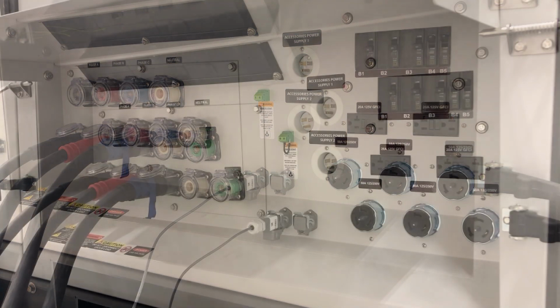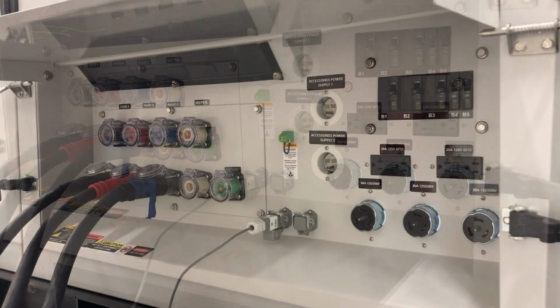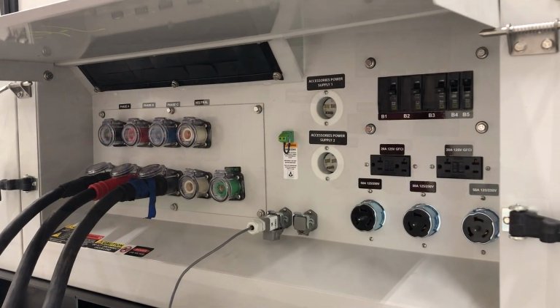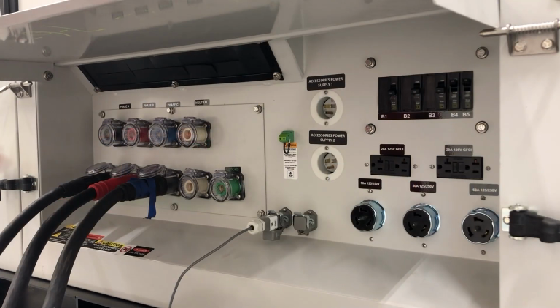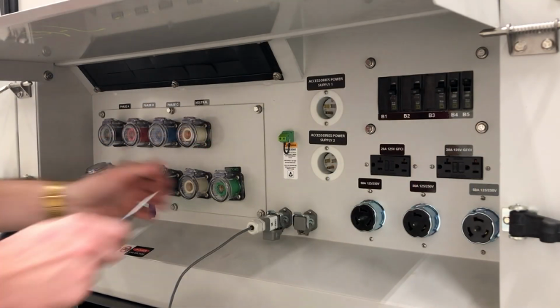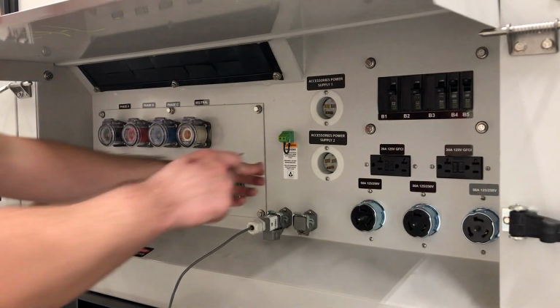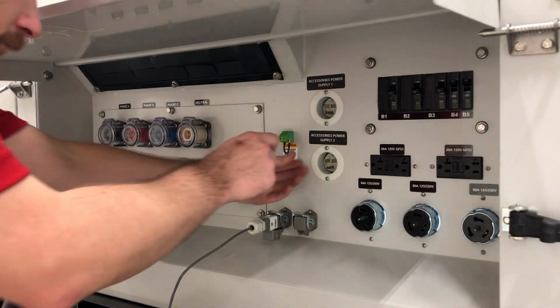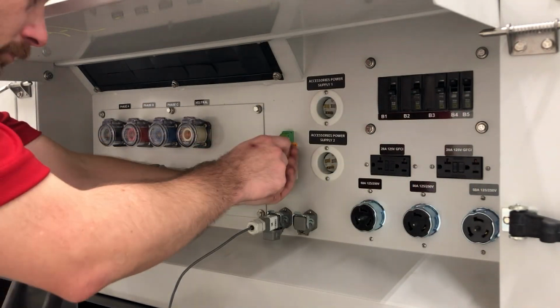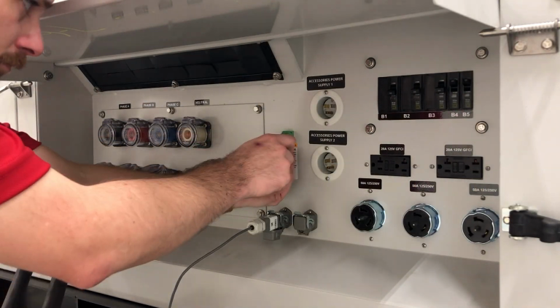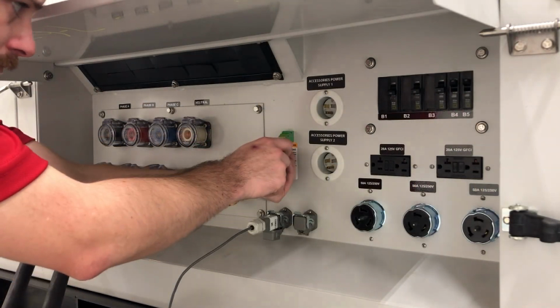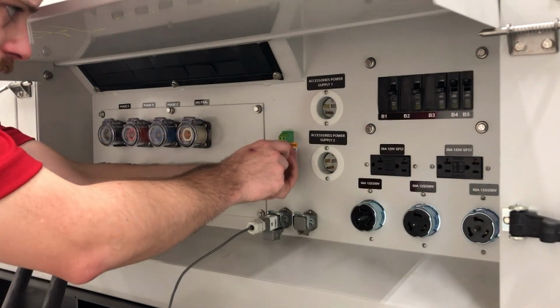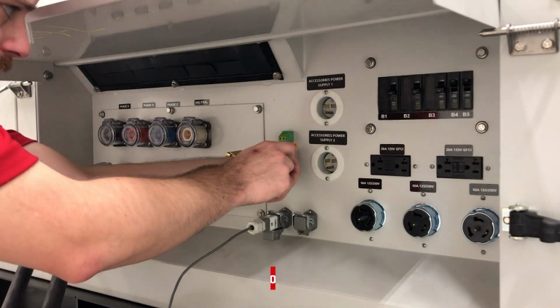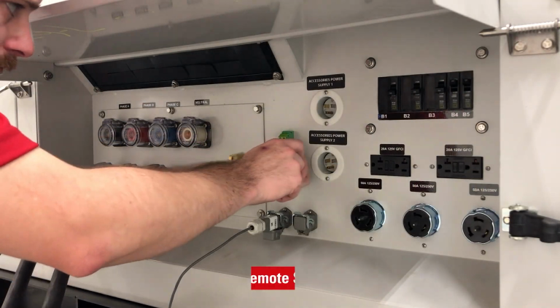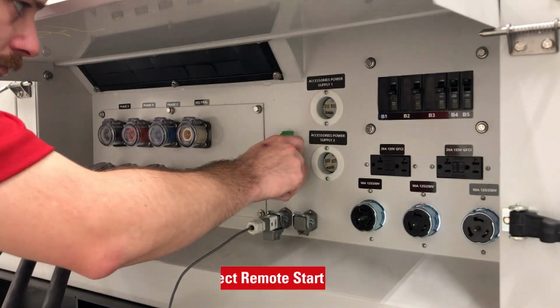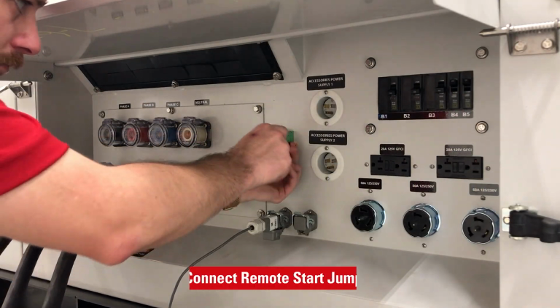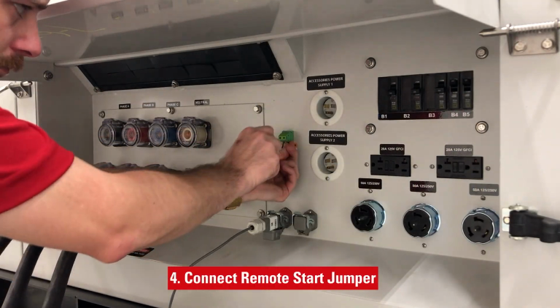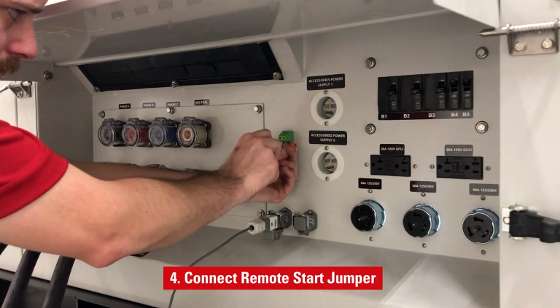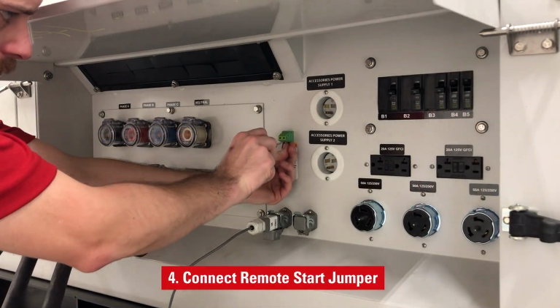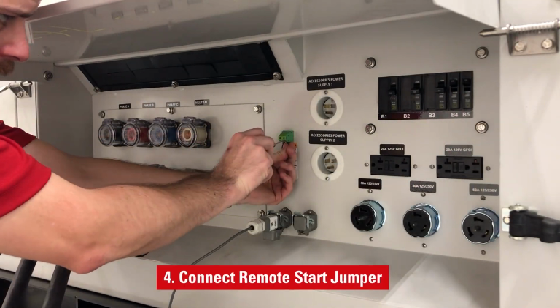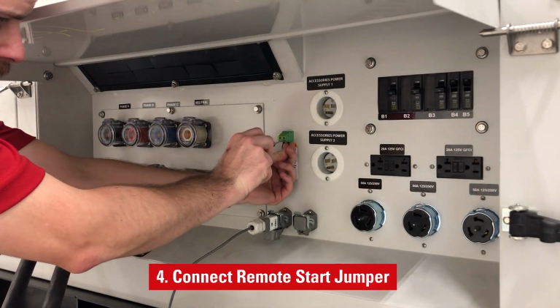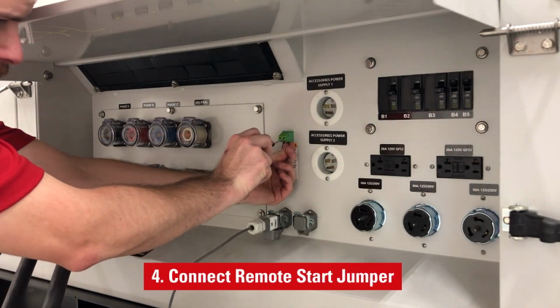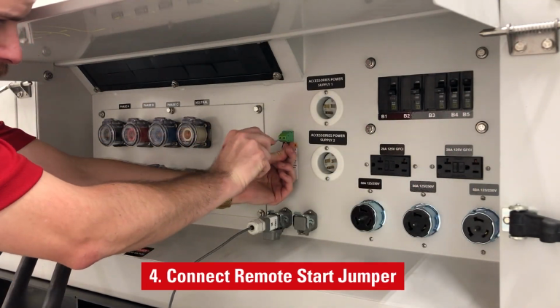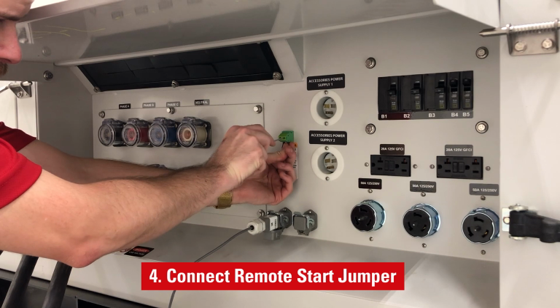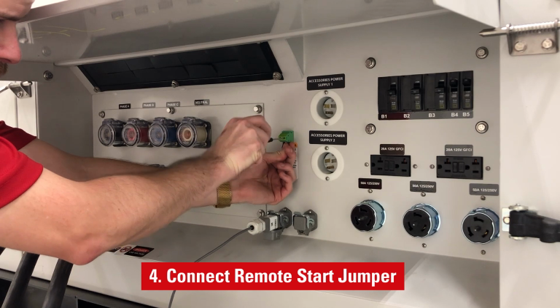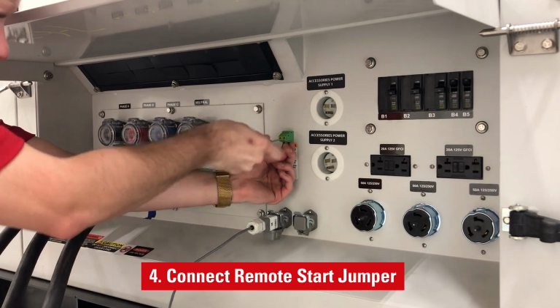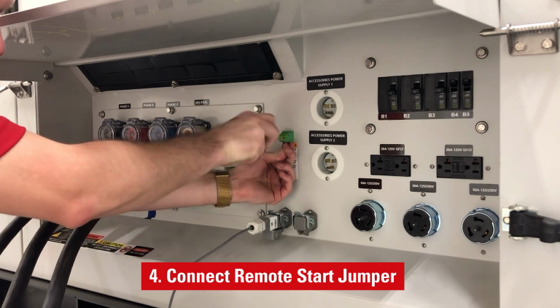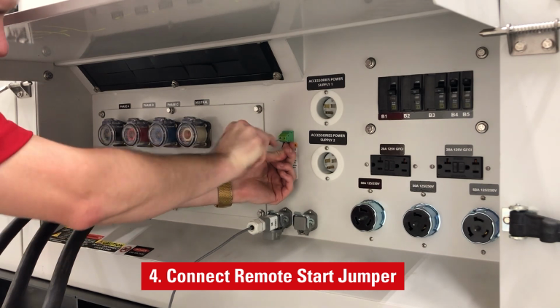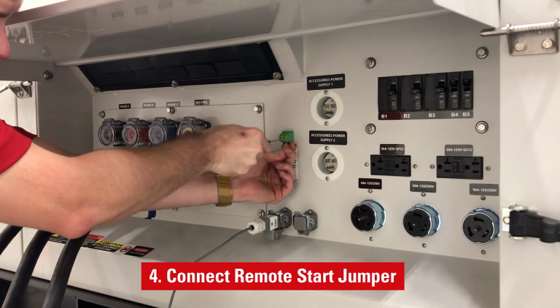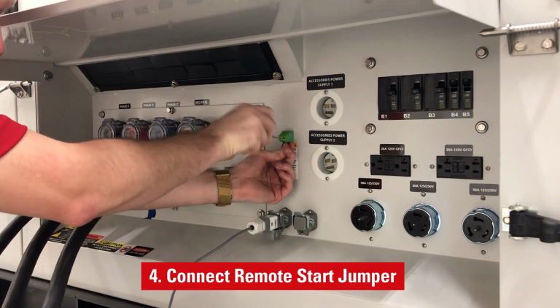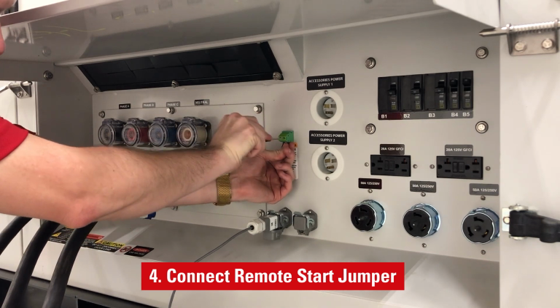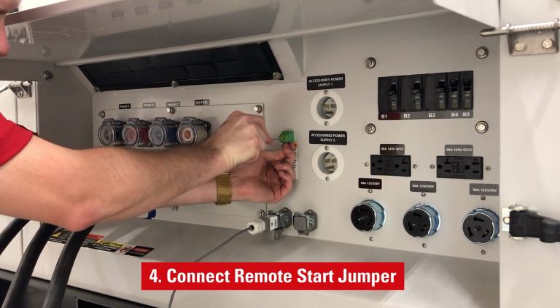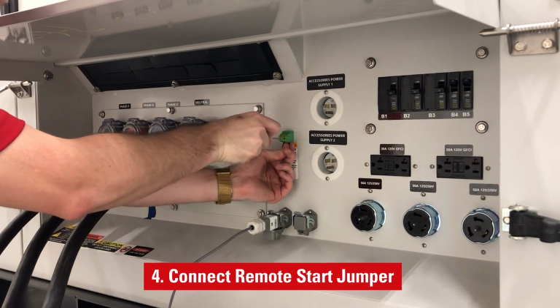When wanting to operate in auto mode, we need to install a jumper on the remote start terminals.